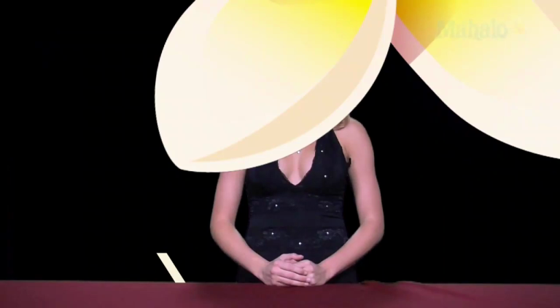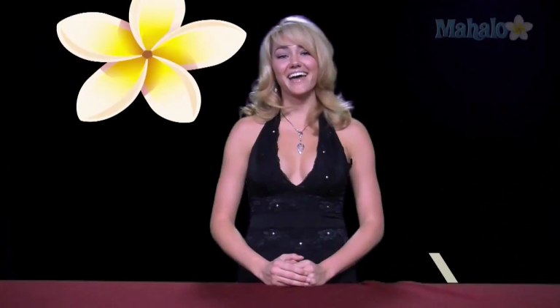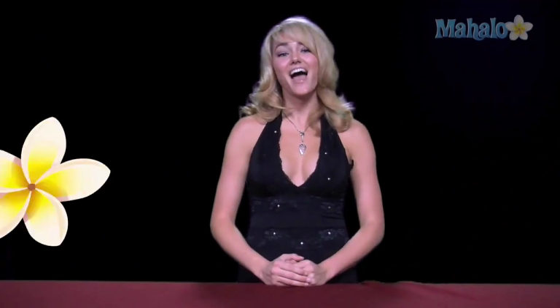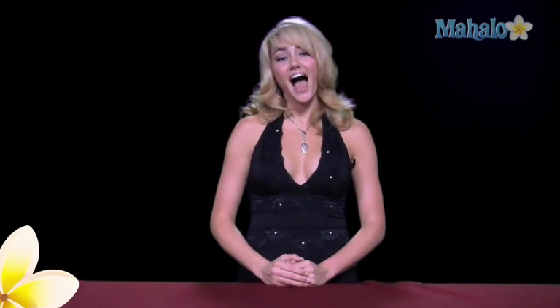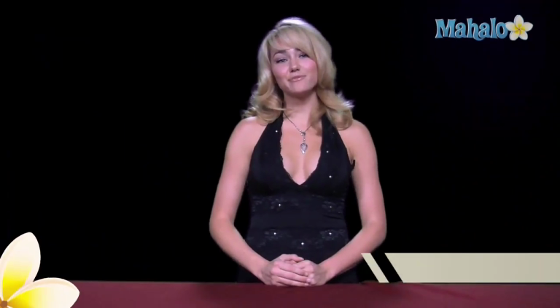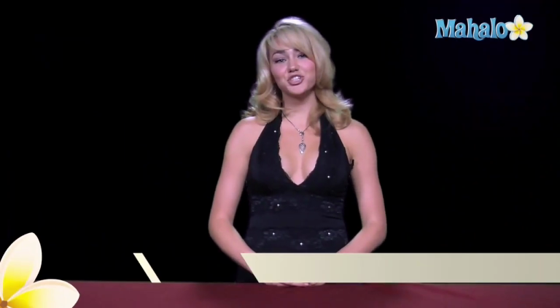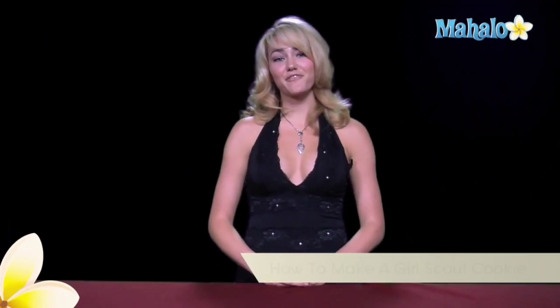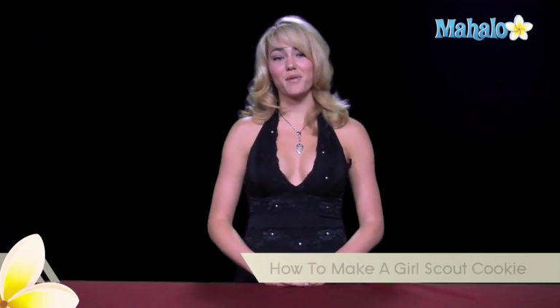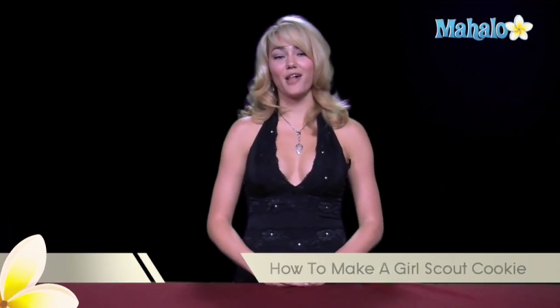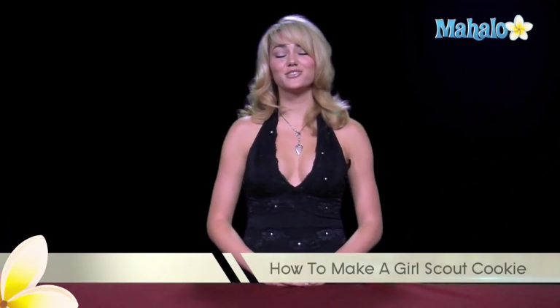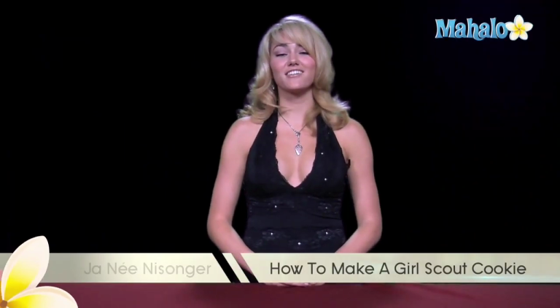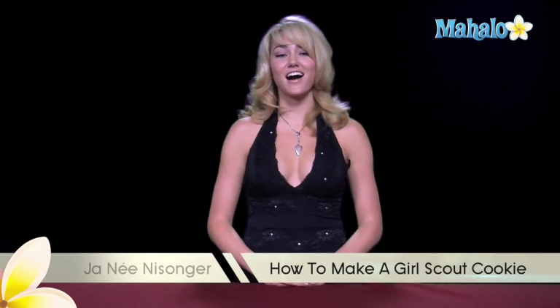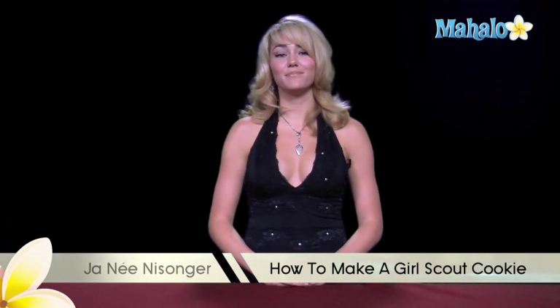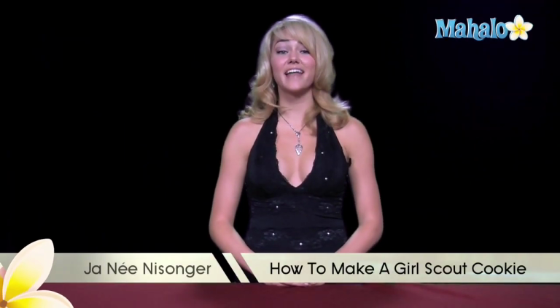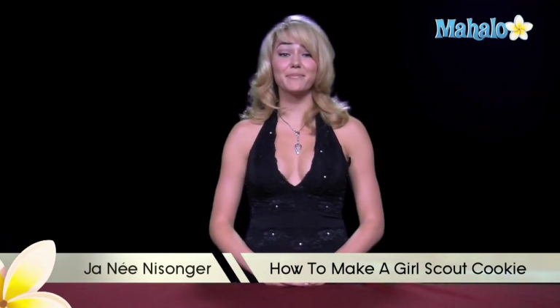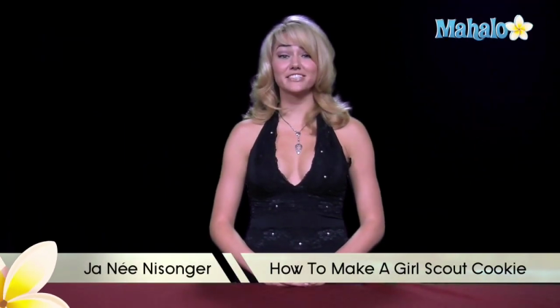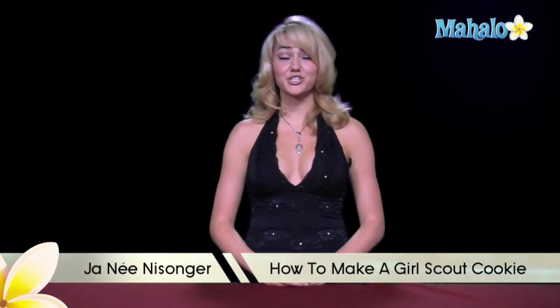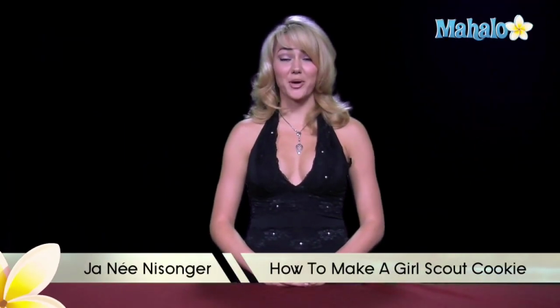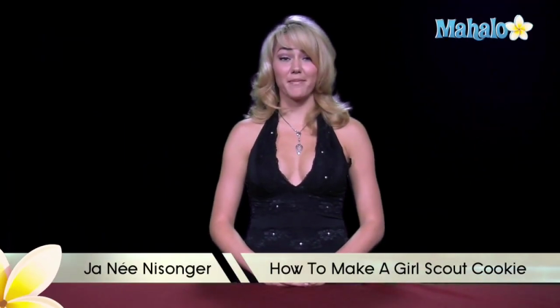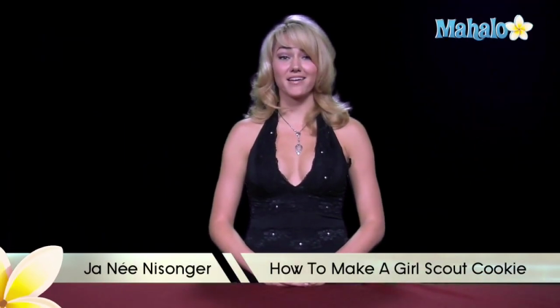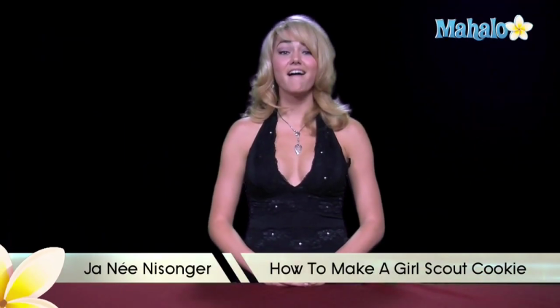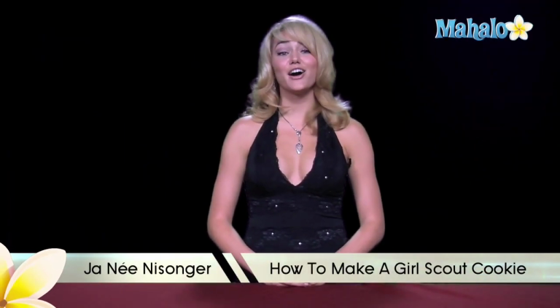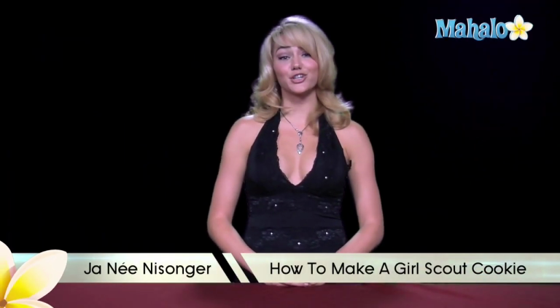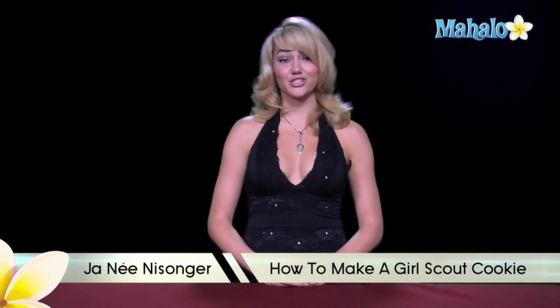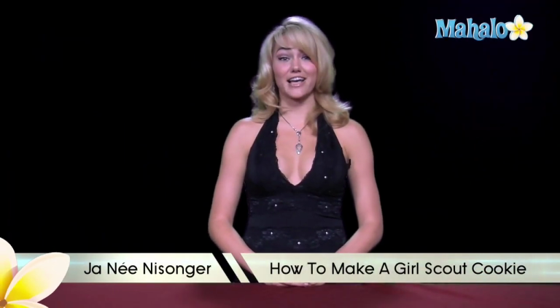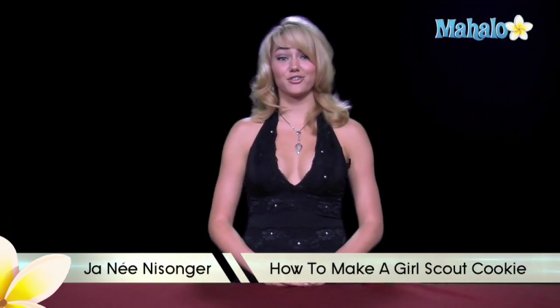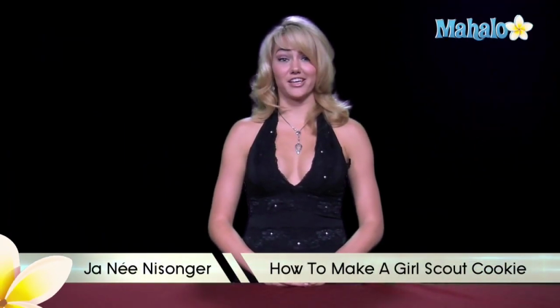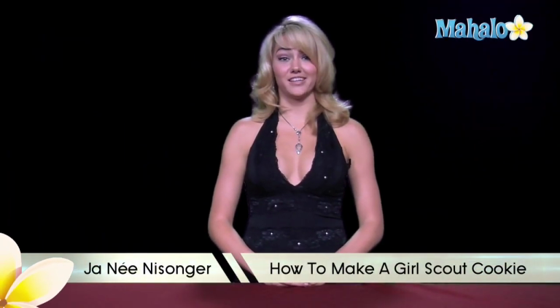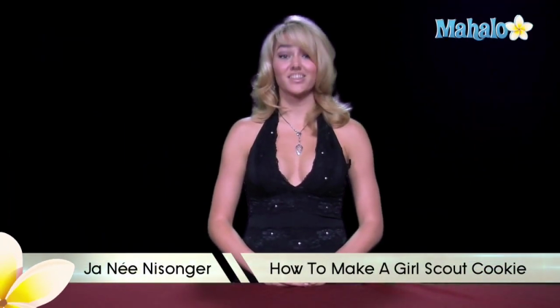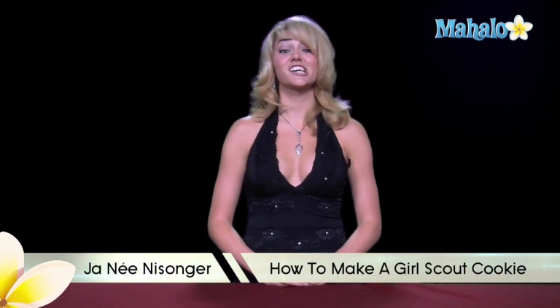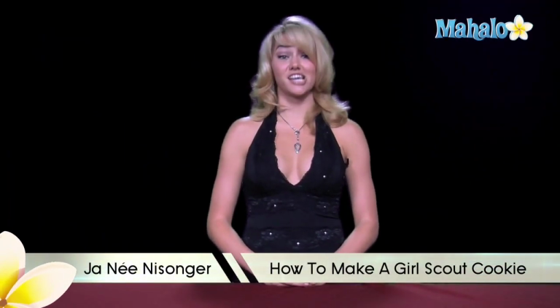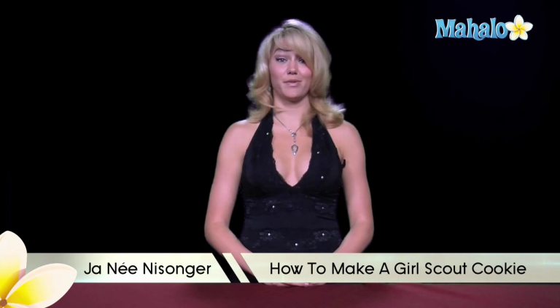Hi, I'm Janae from Mahalo.com, and I'm going to teach you how to make a Girl Scout cookie. Yummy.